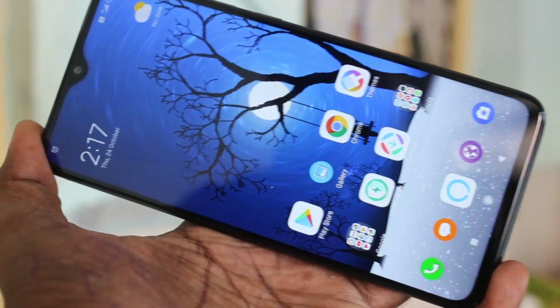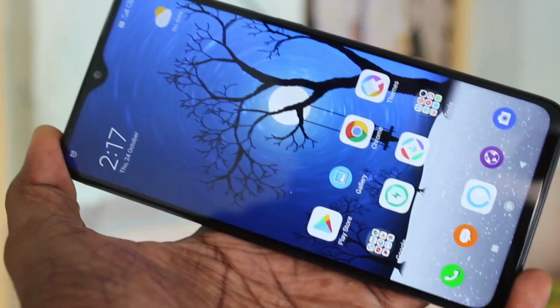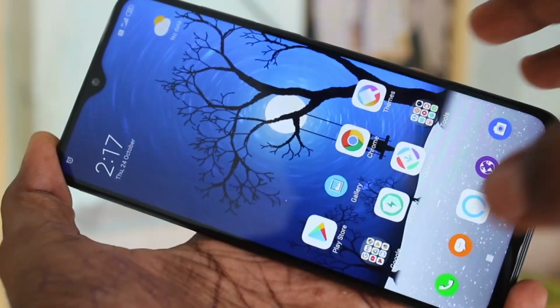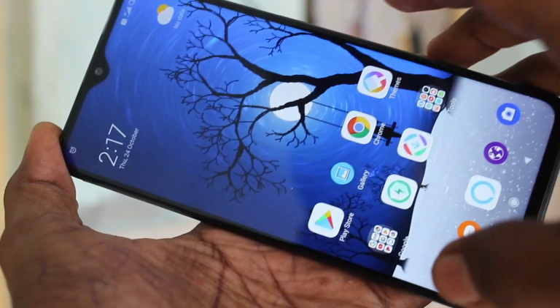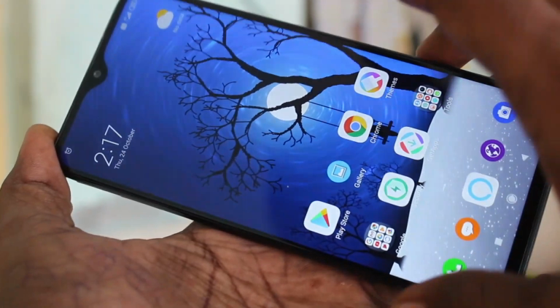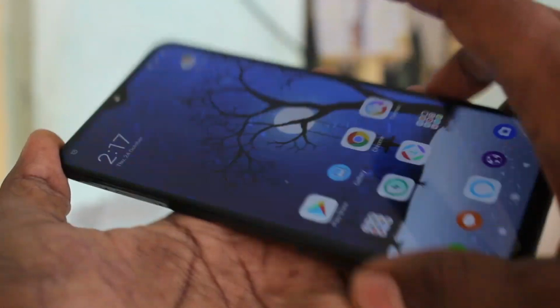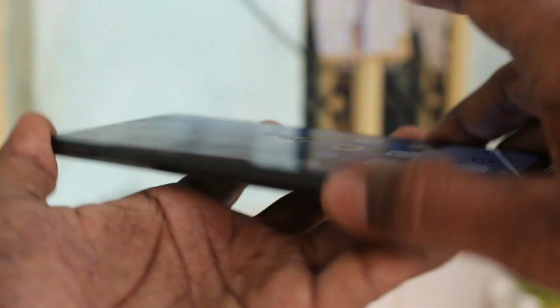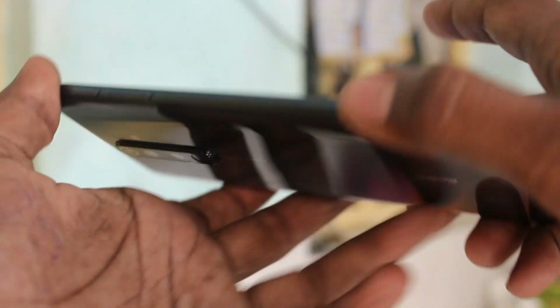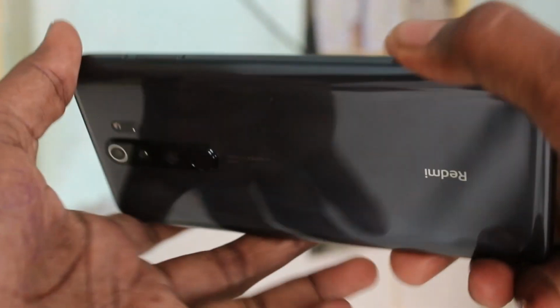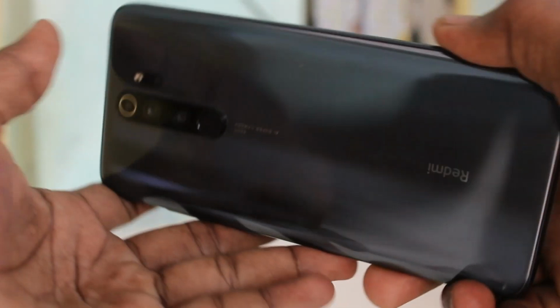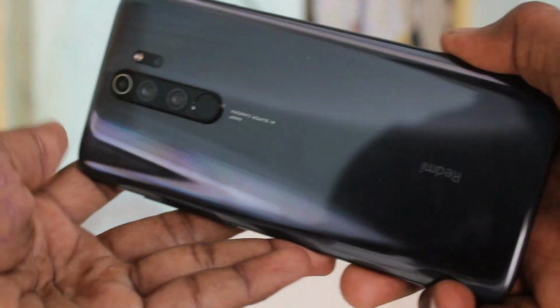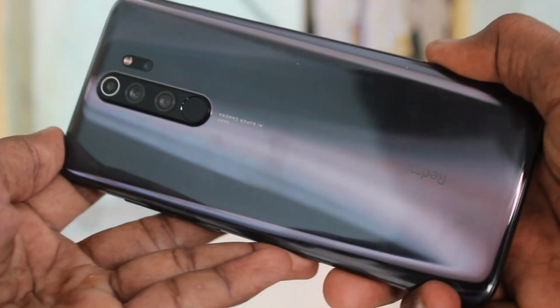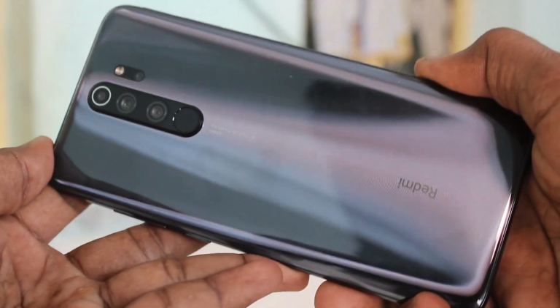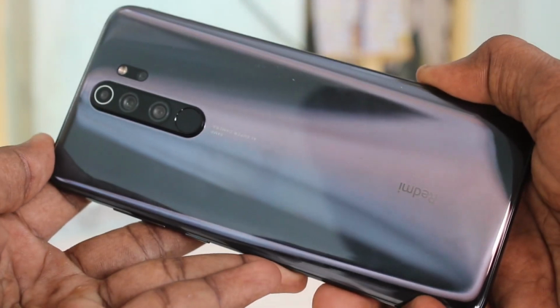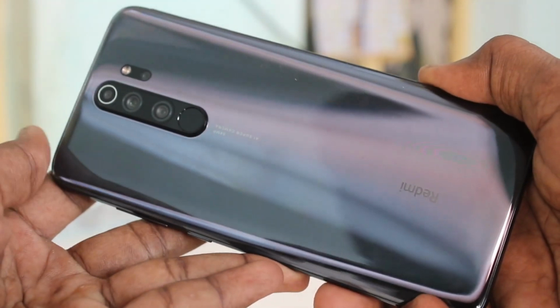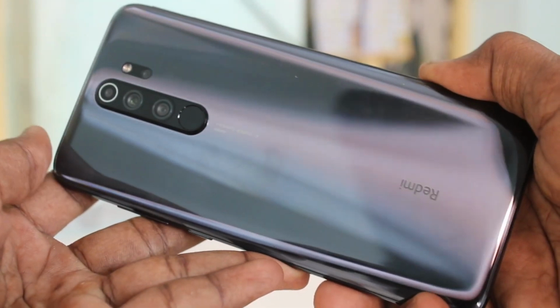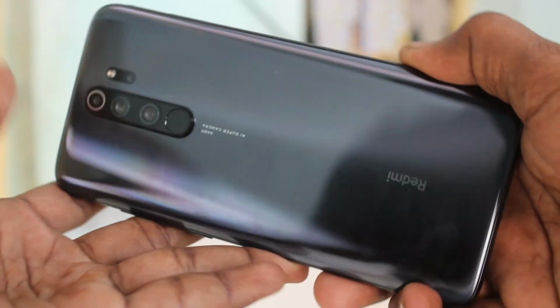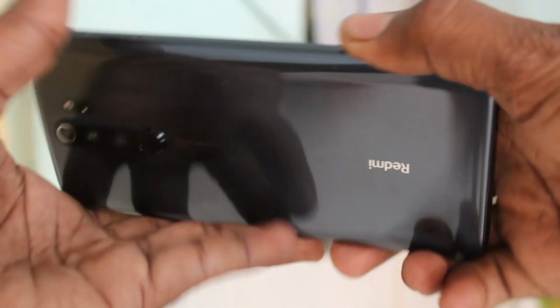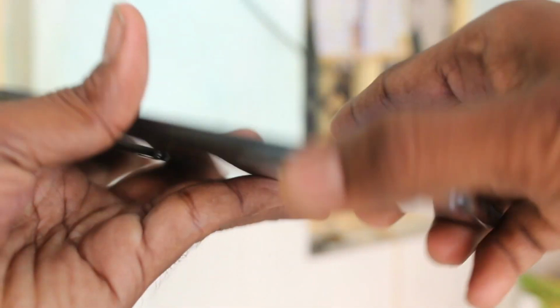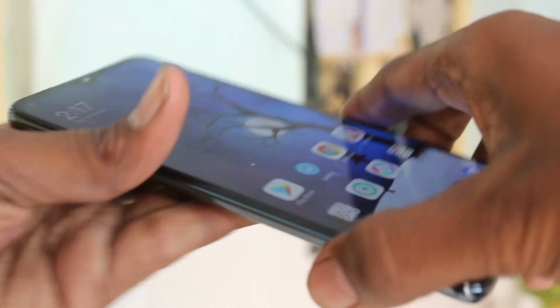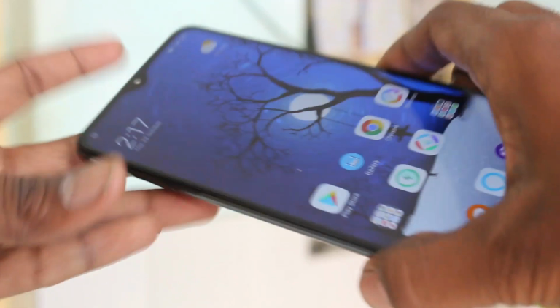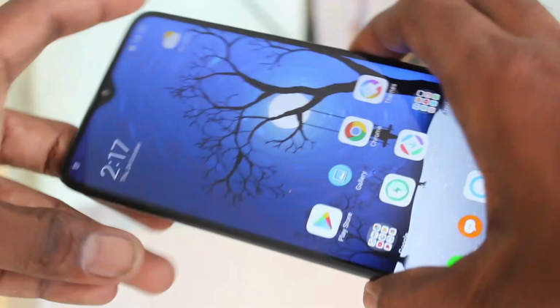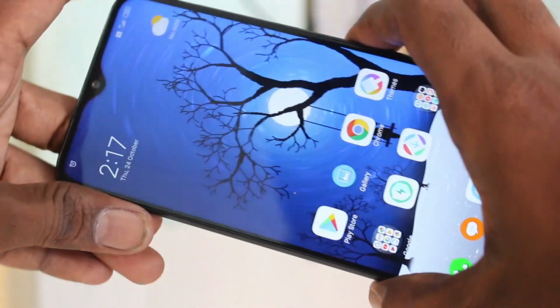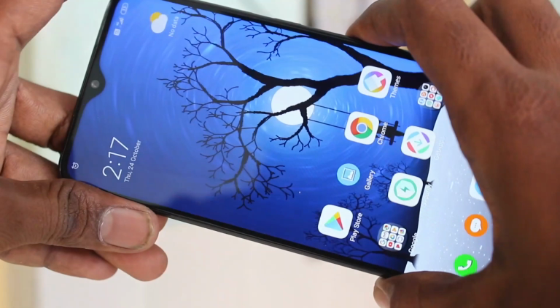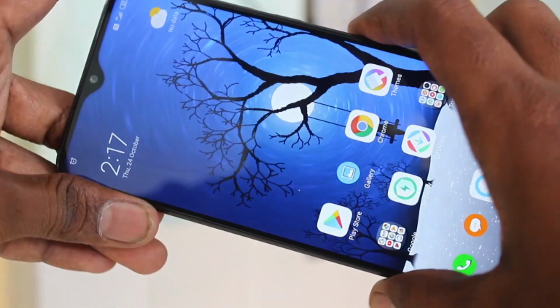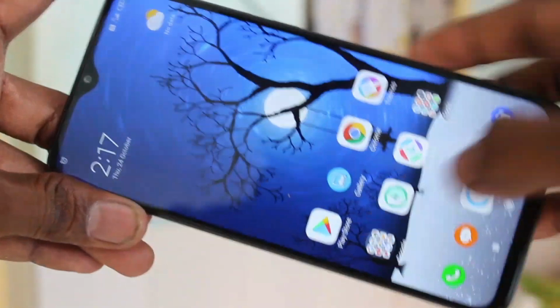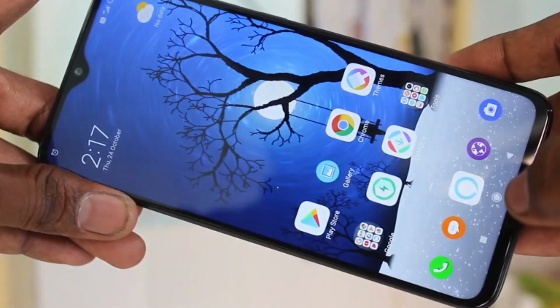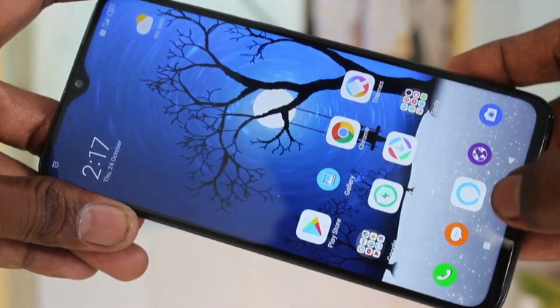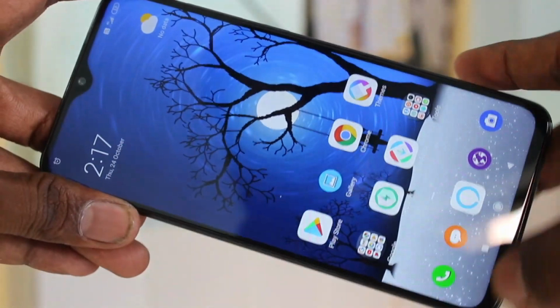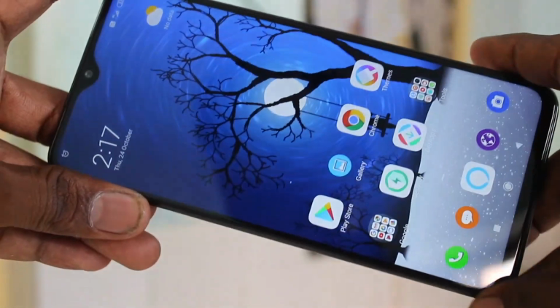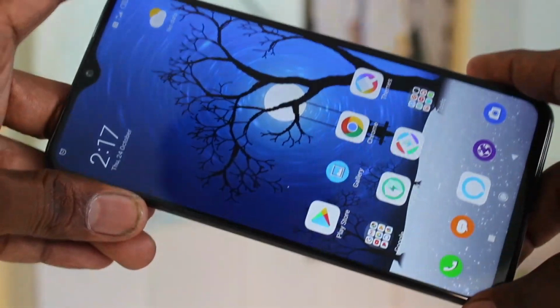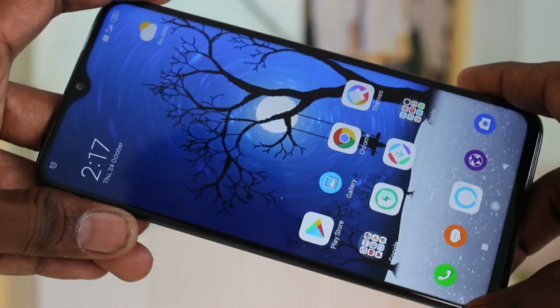Hello friends, welcome to Famous Tech. This is Redmi Note 8 Pro Smartphone. In this video you will learn how you can set face unlock in Redmi Note 8 Pro Smartphone.